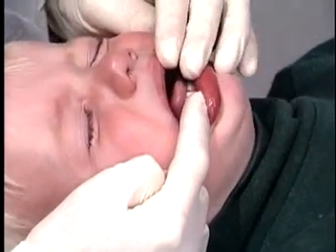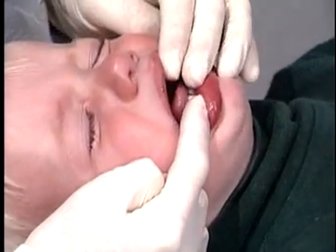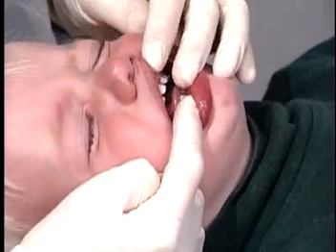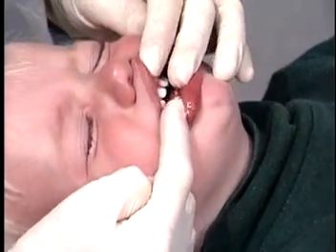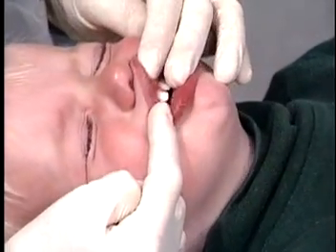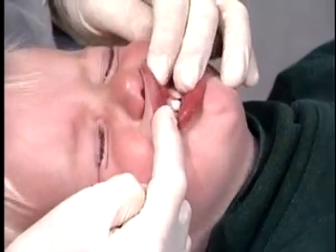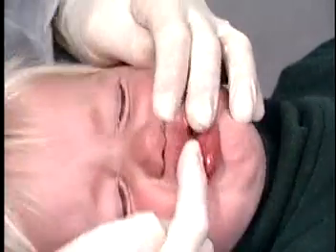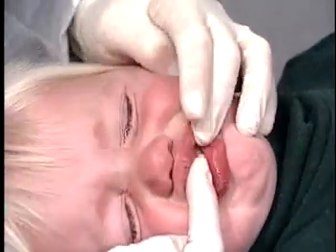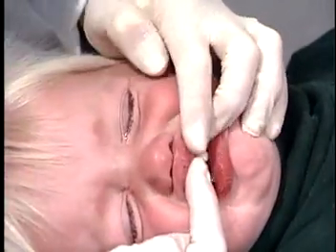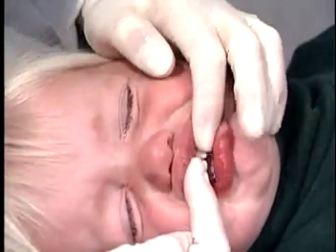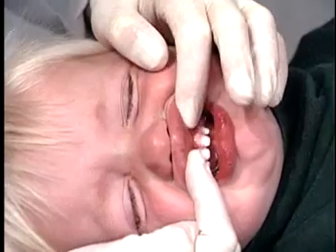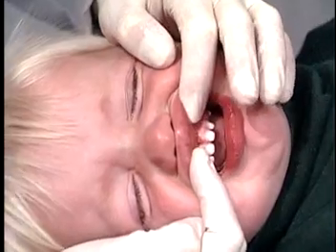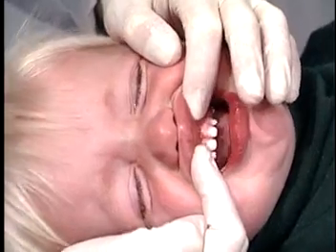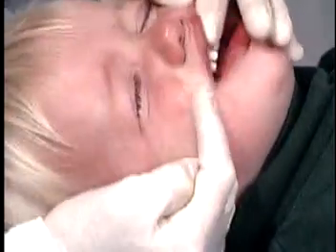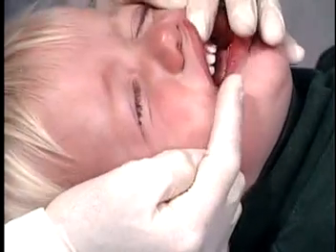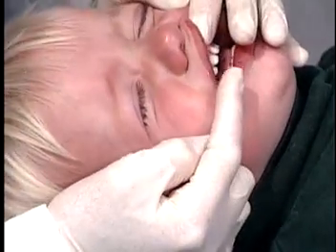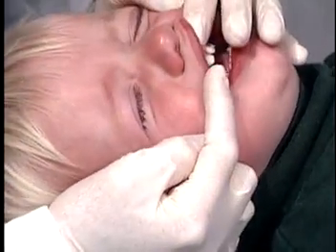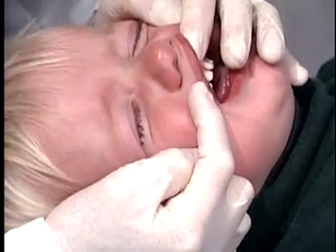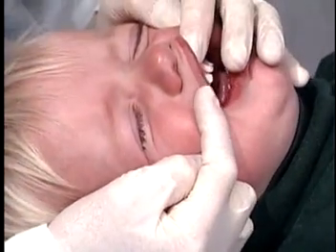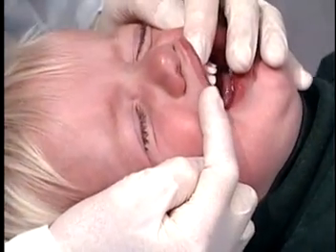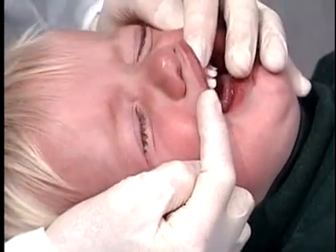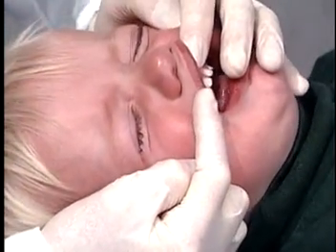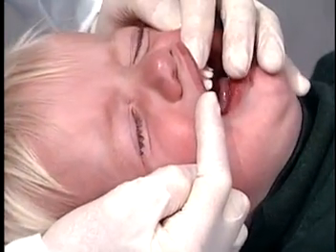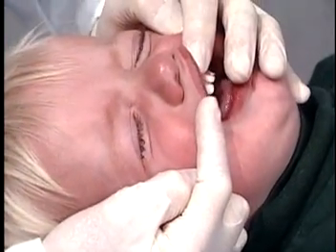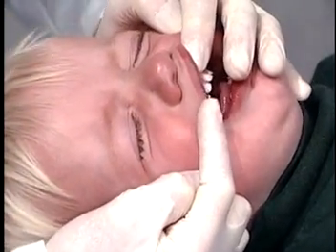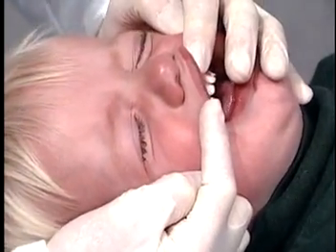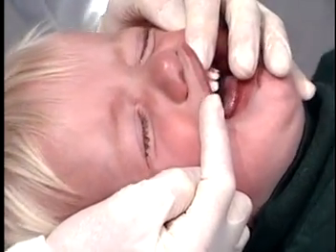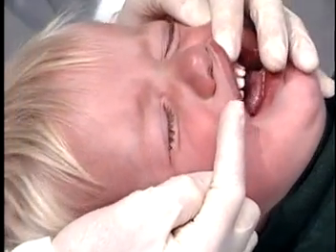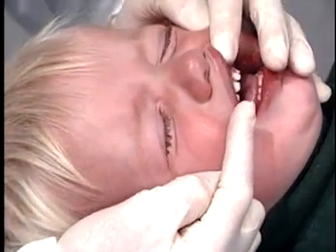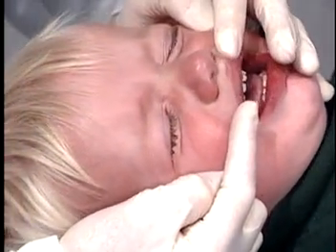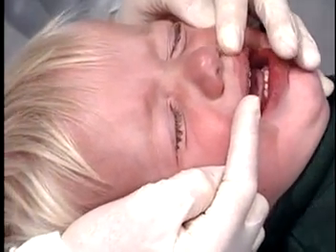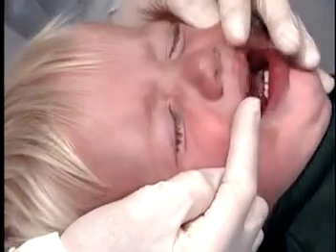Now I'm going to look to make sure his gums are nice and pink, and his teeth are shiny, showing that you've been cleaning them well. And they're beautiful.